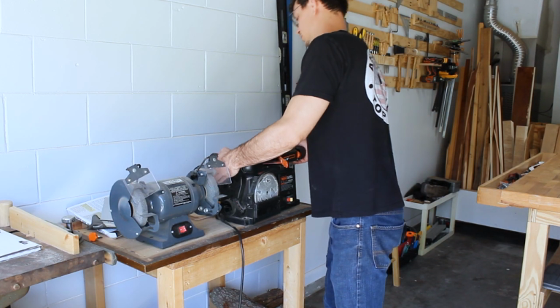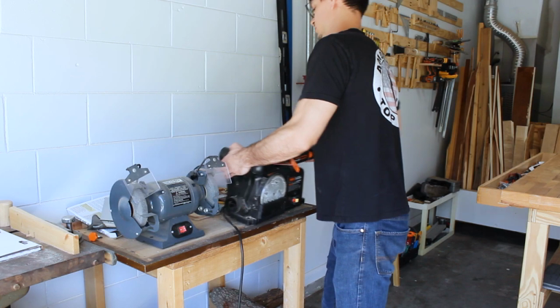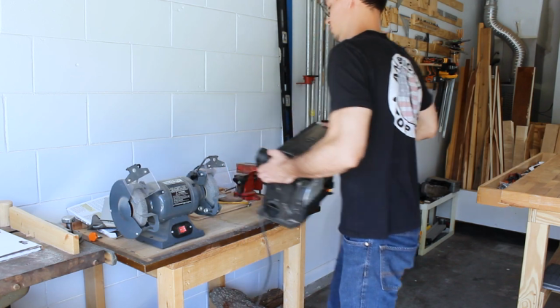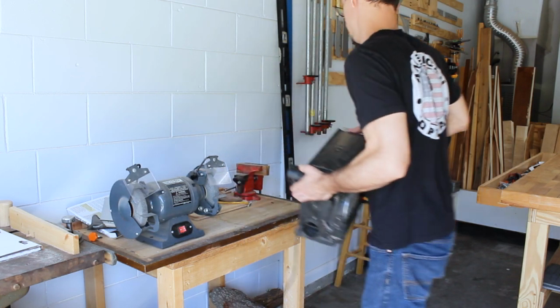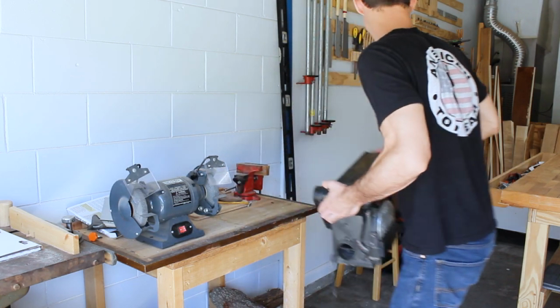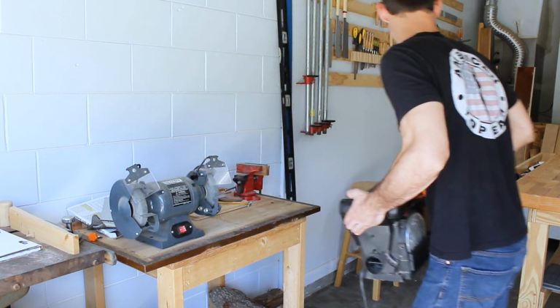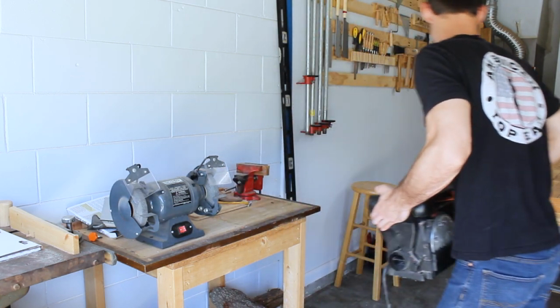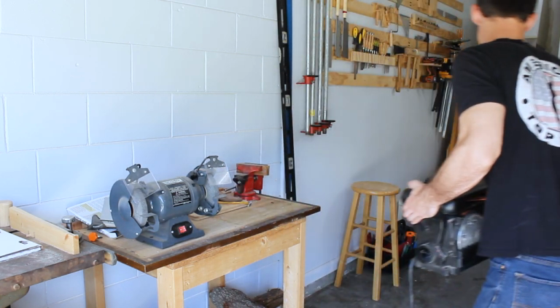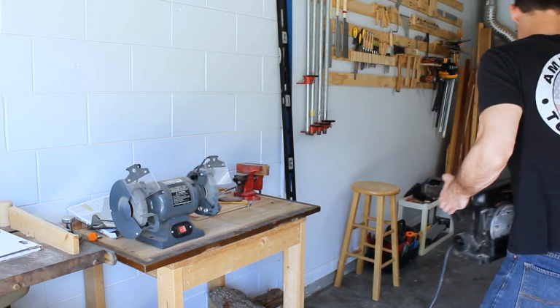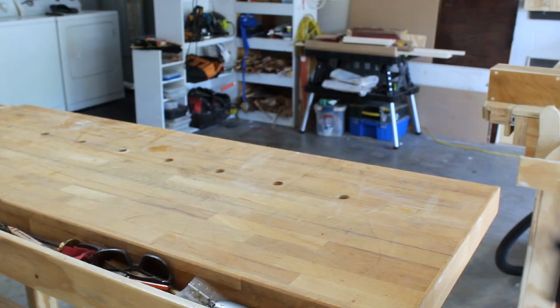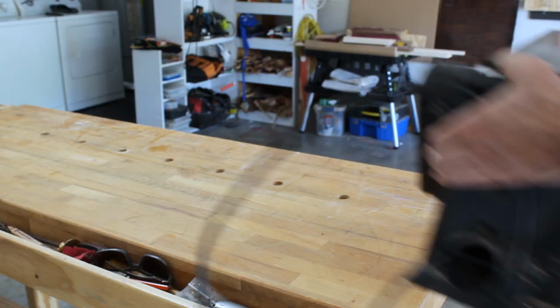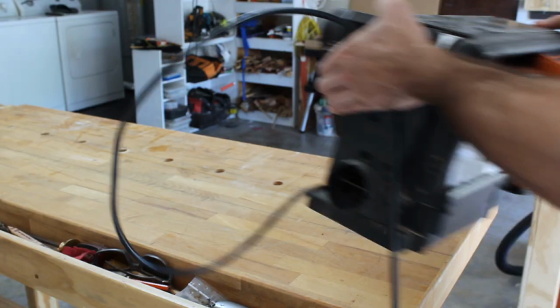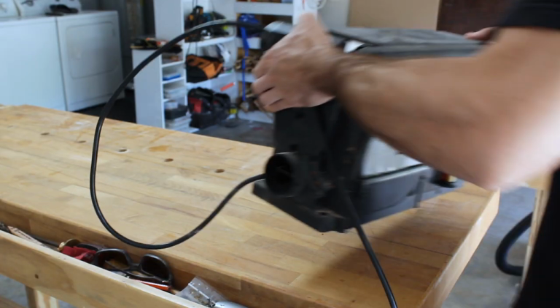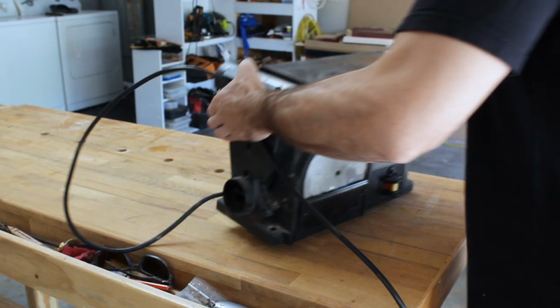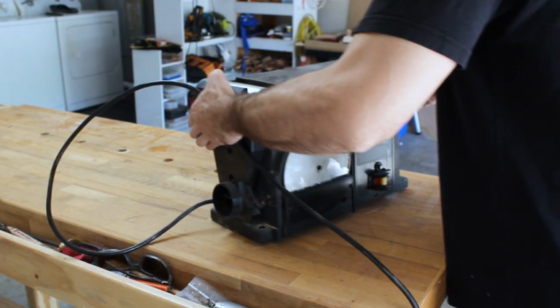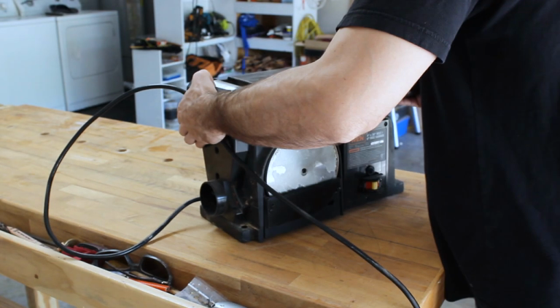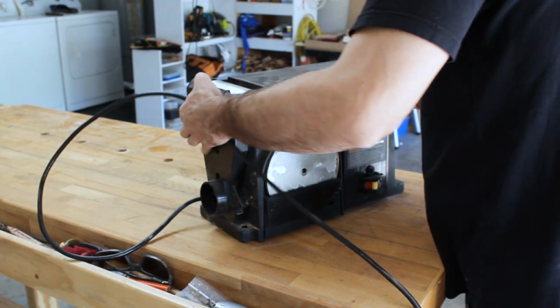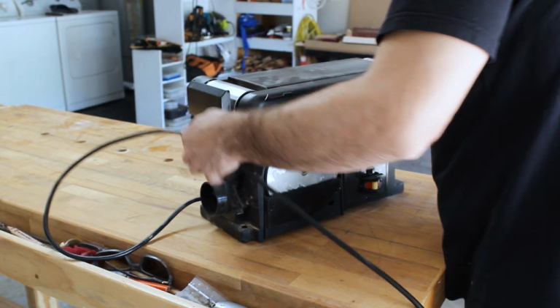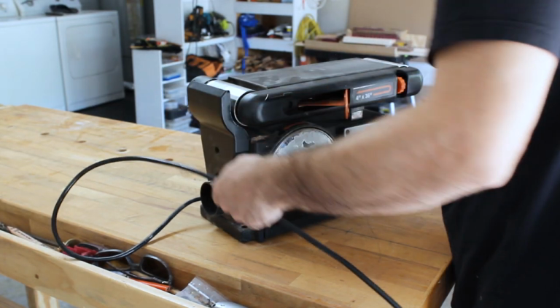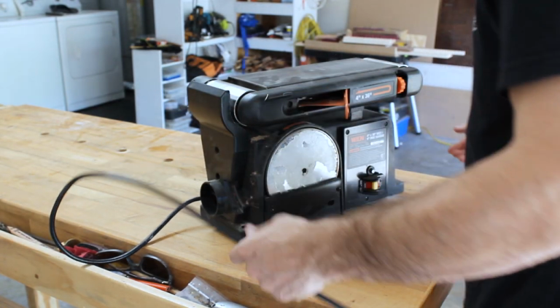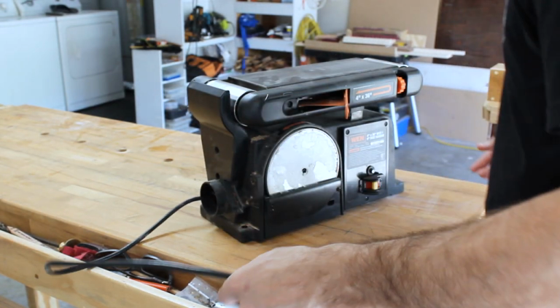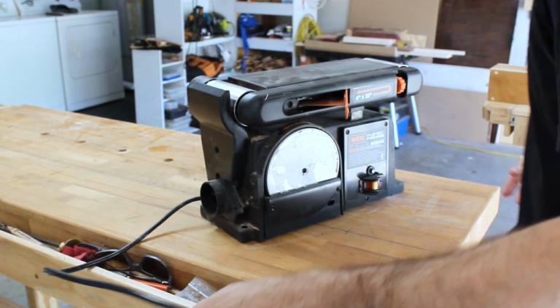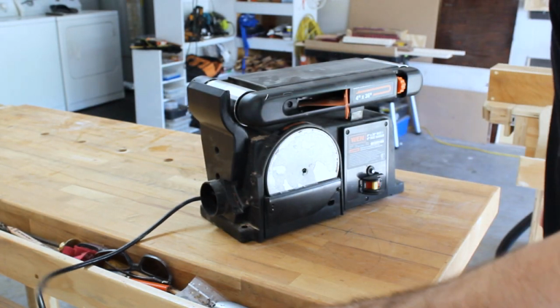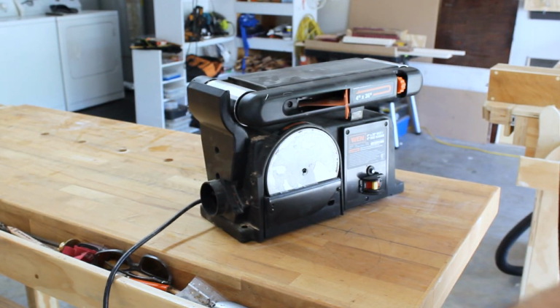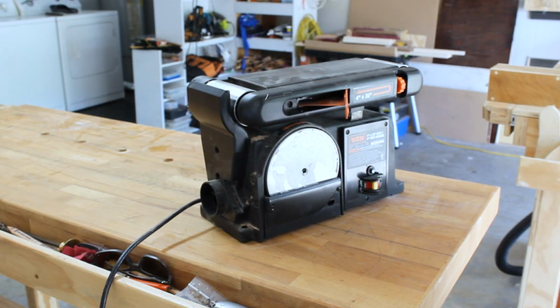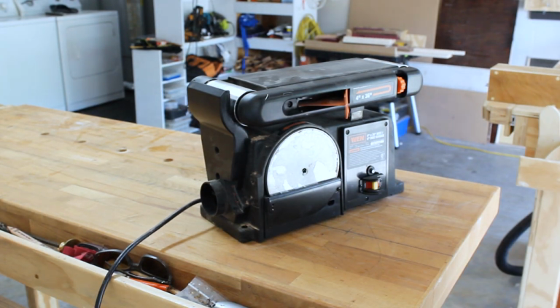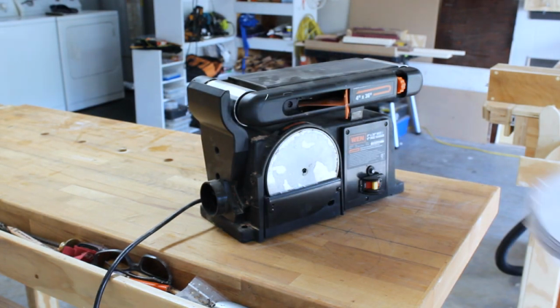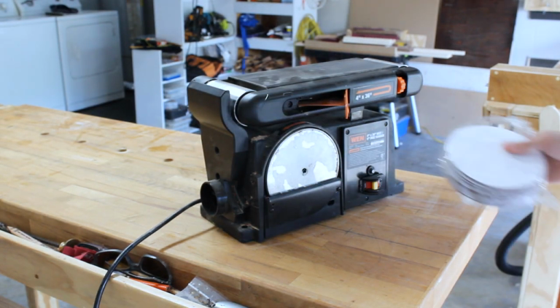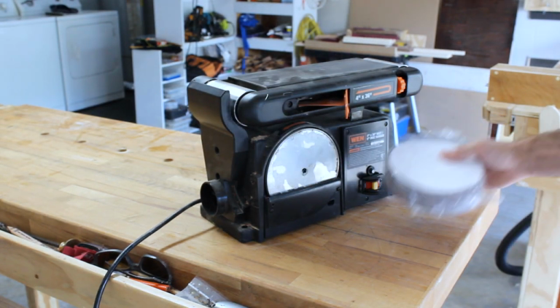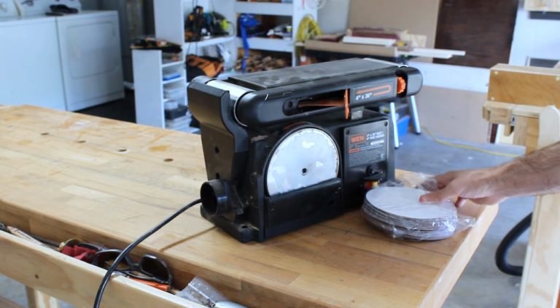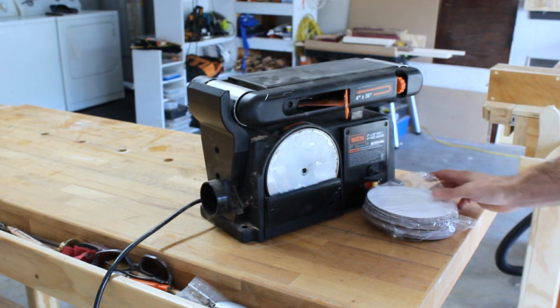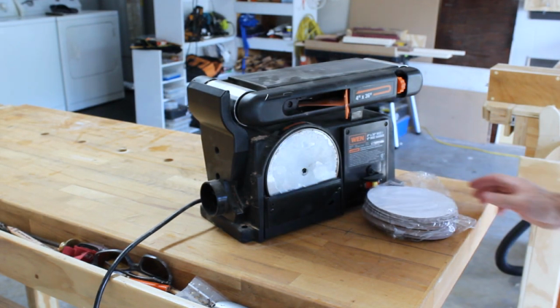With the handle glue up out of the way, it's time to get the sander out so I could finish shaping the body of the knife.